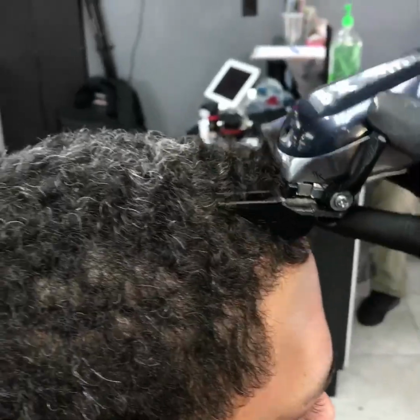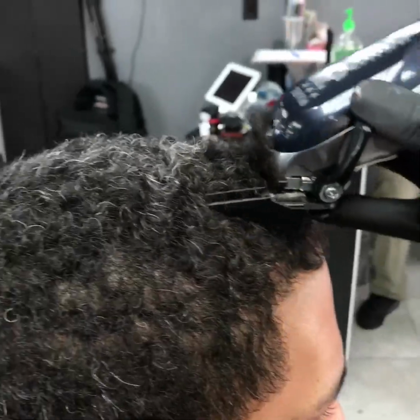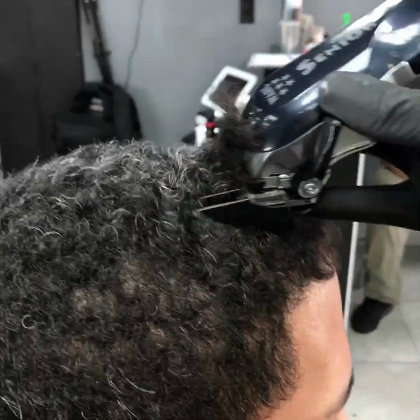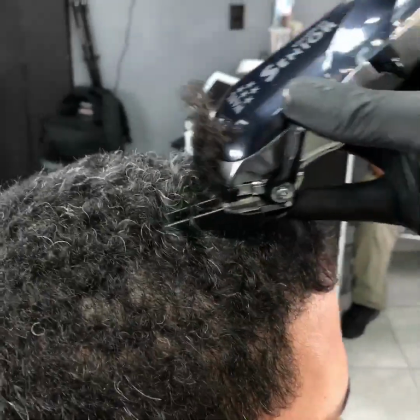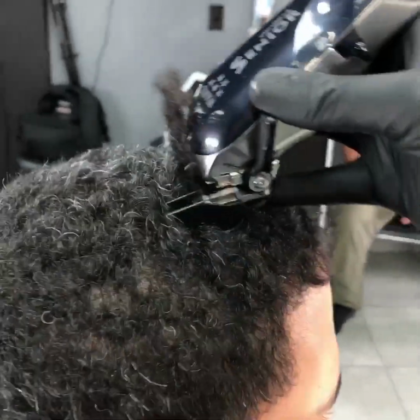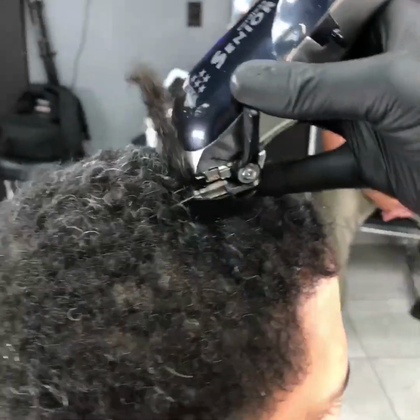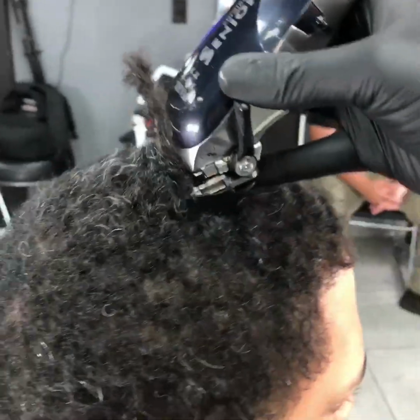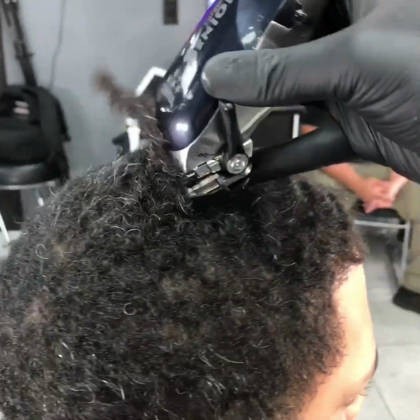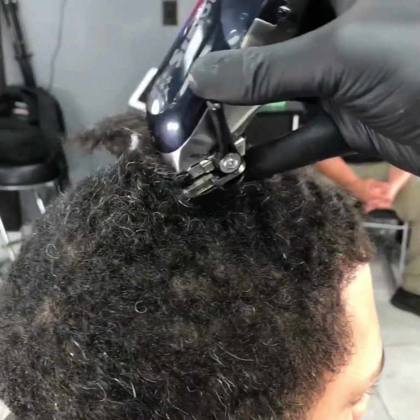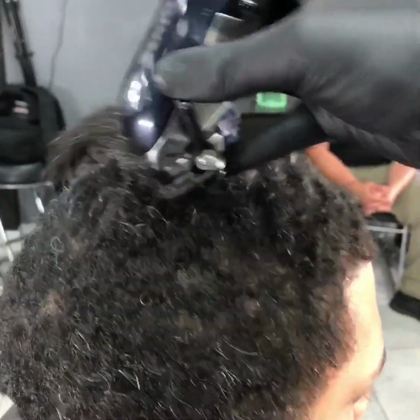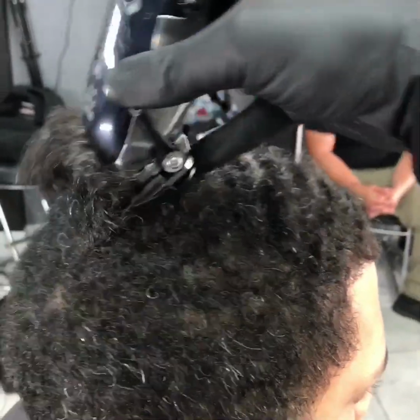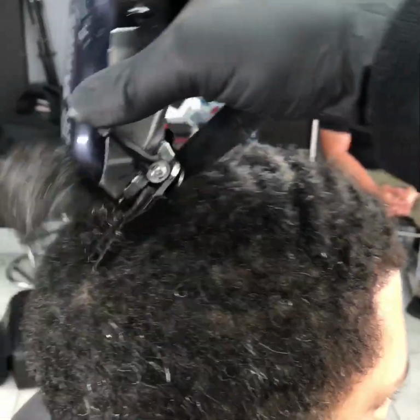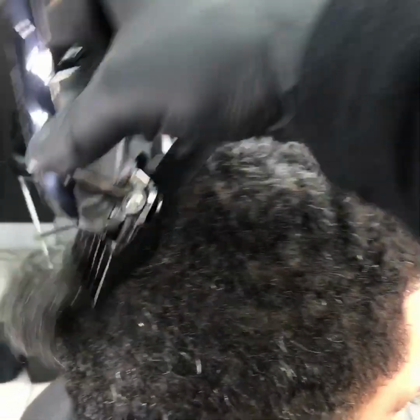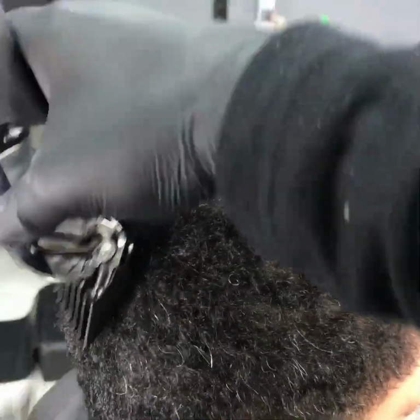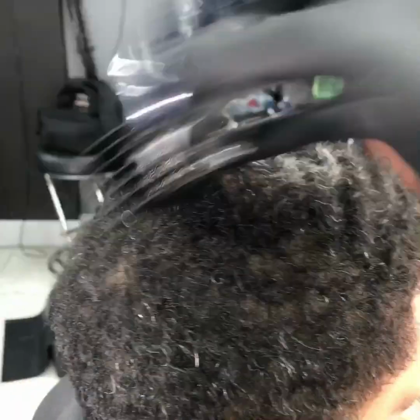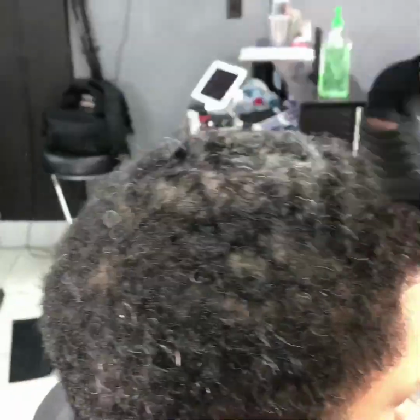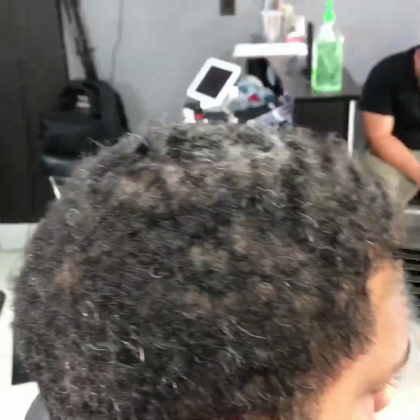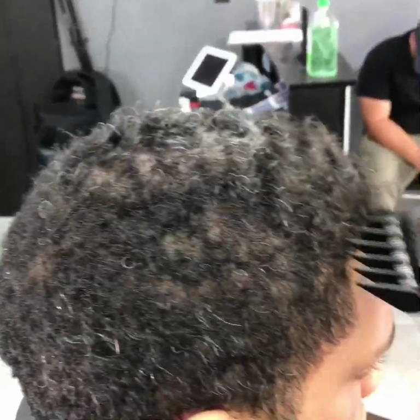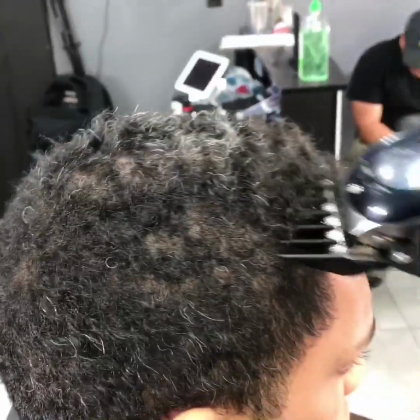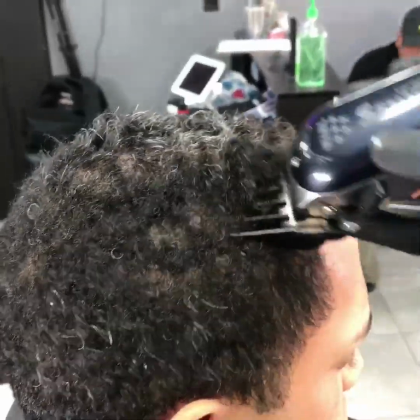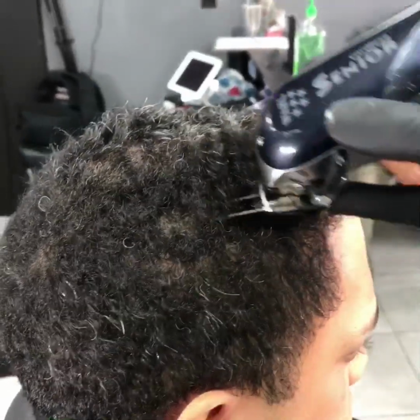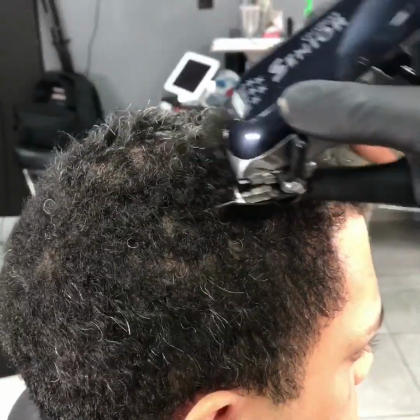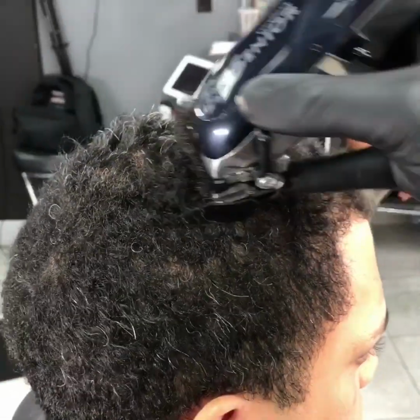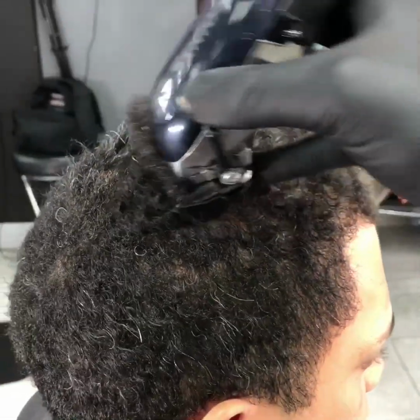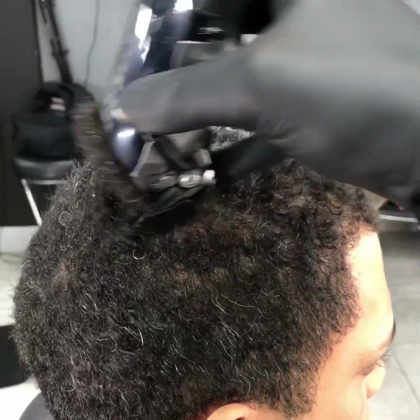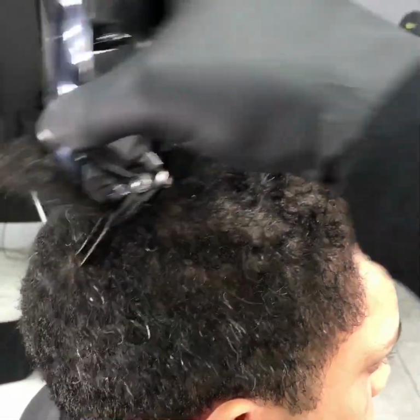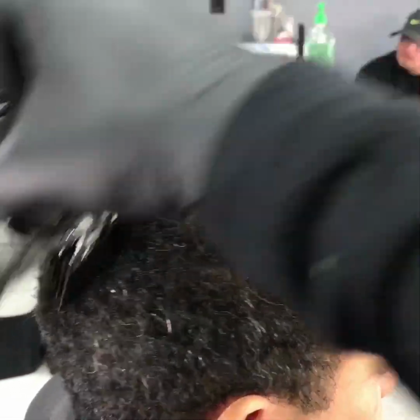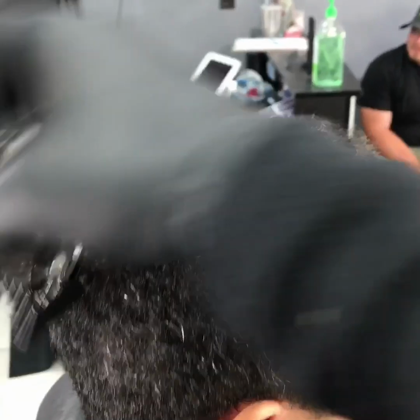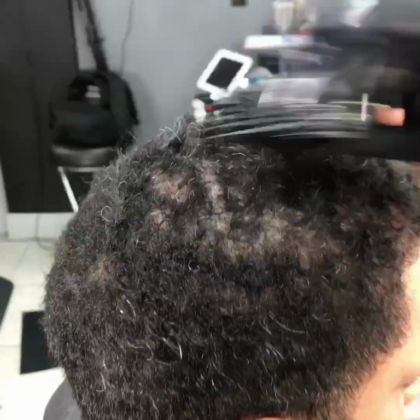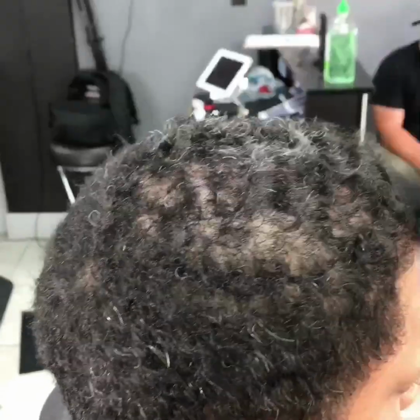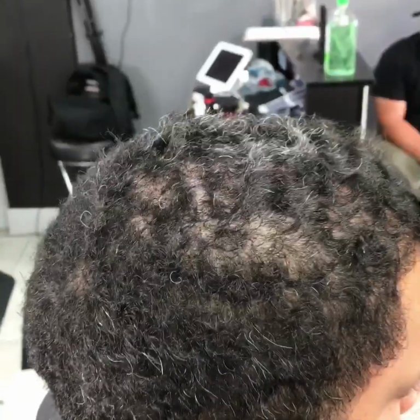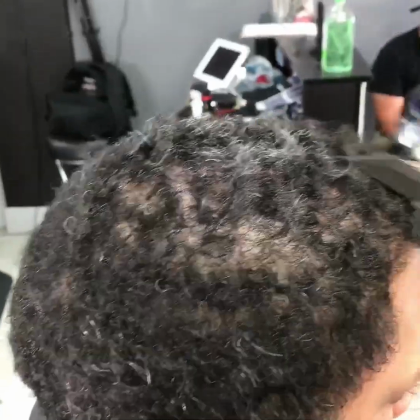Using a number 3 guard against the grain with my Walt Senior.